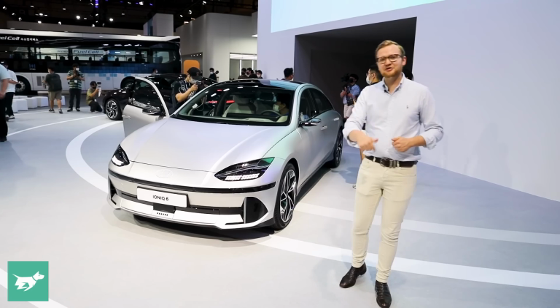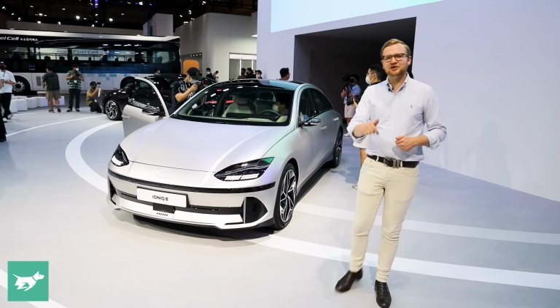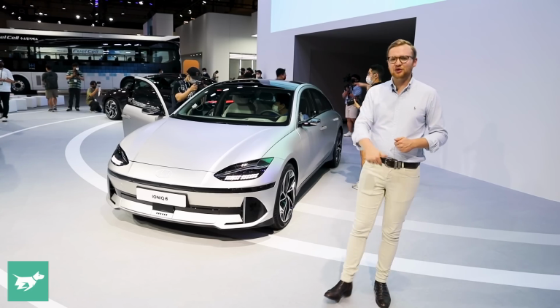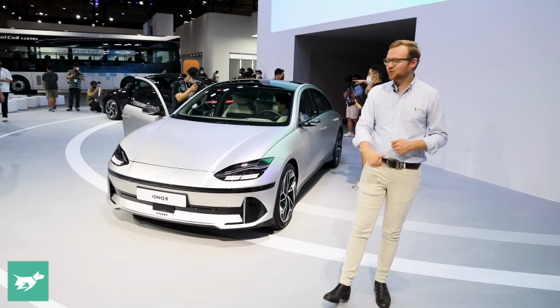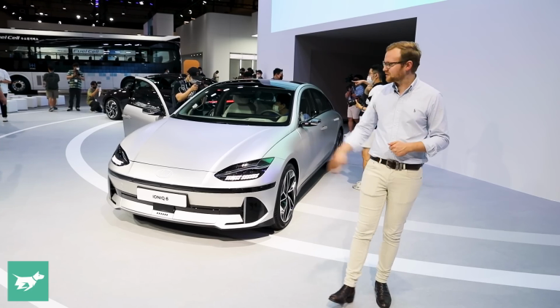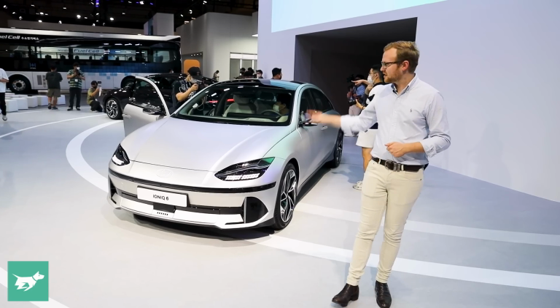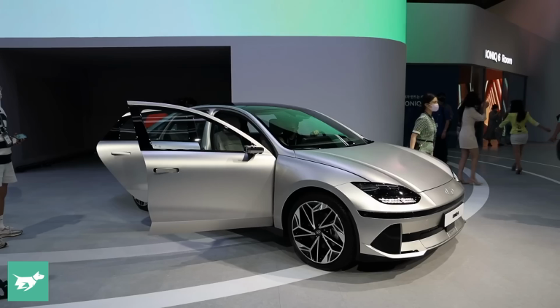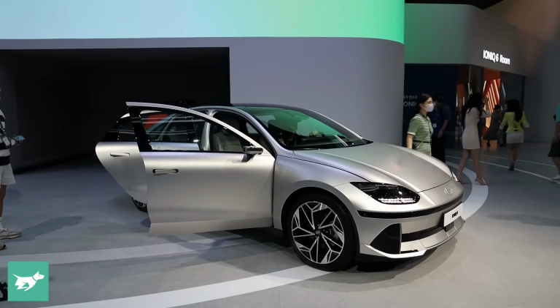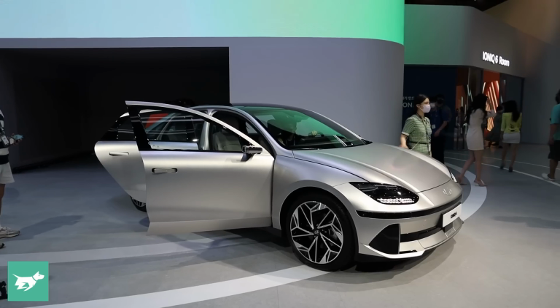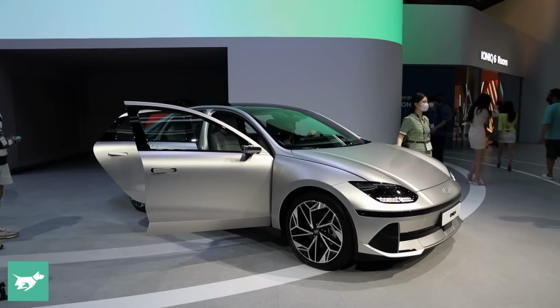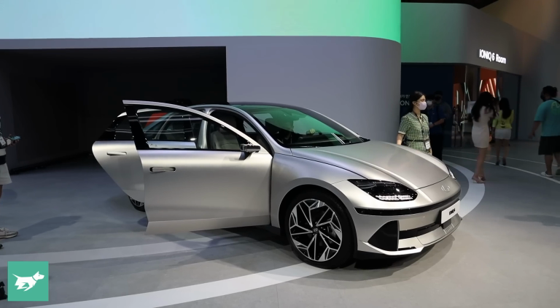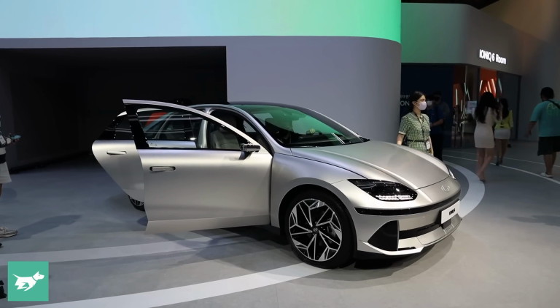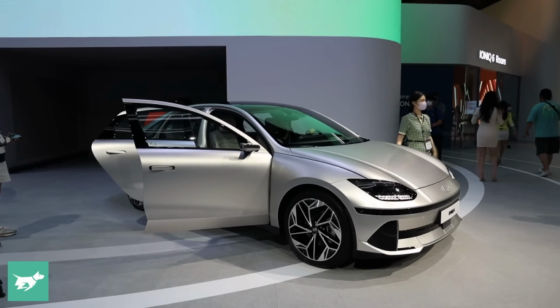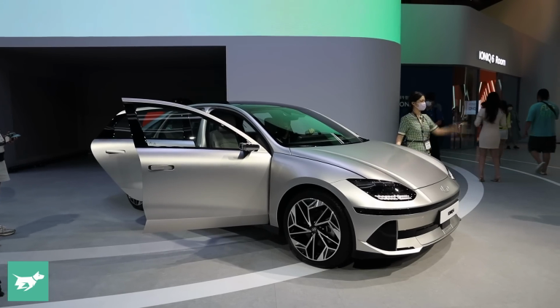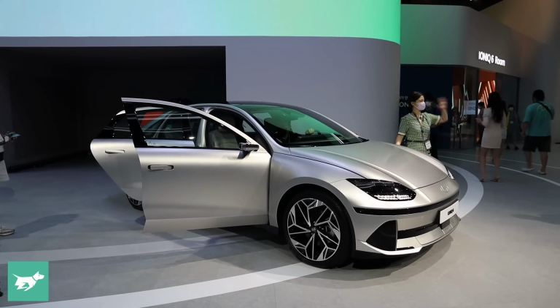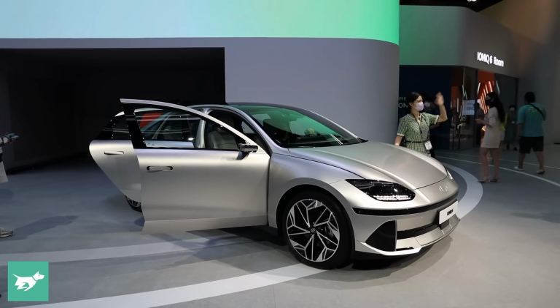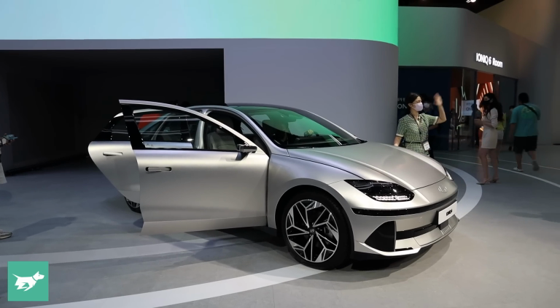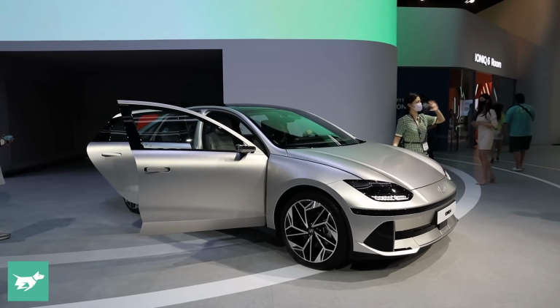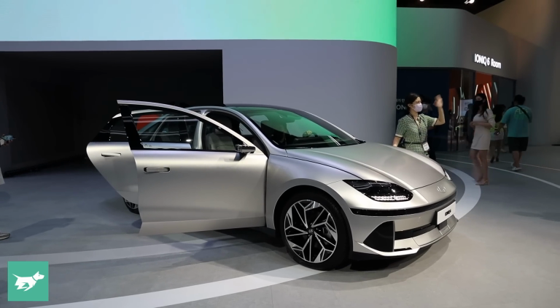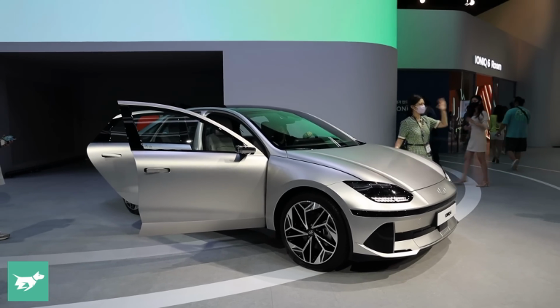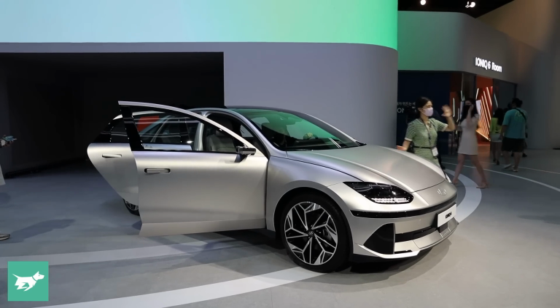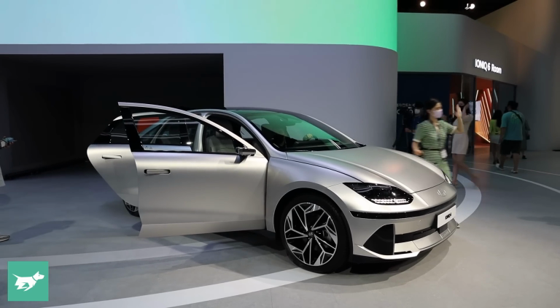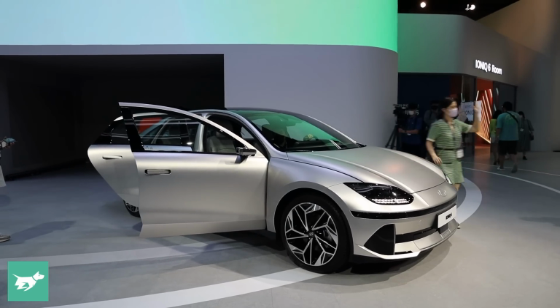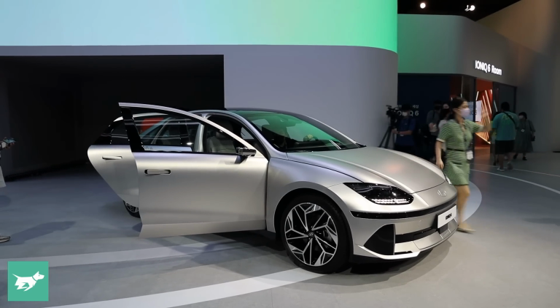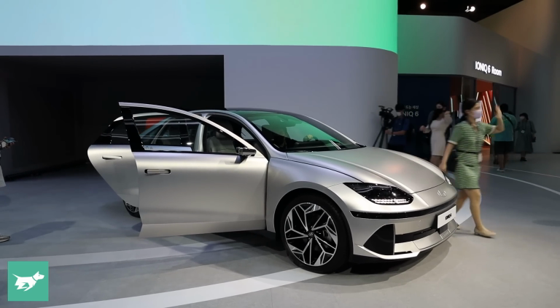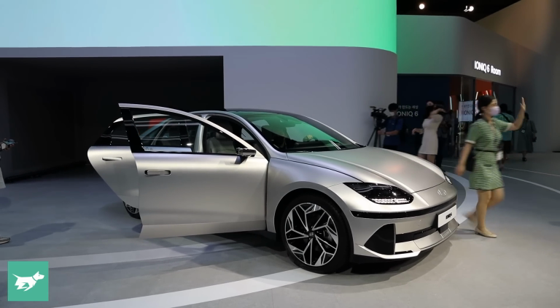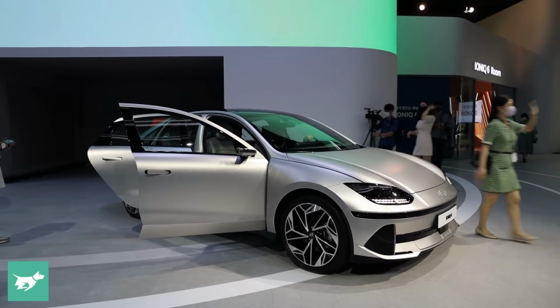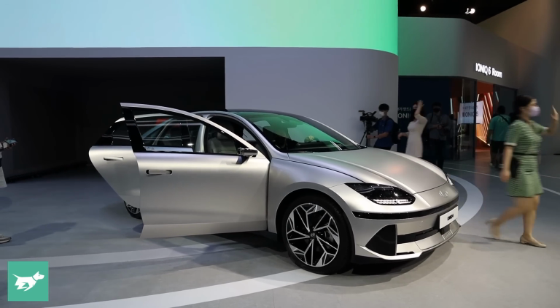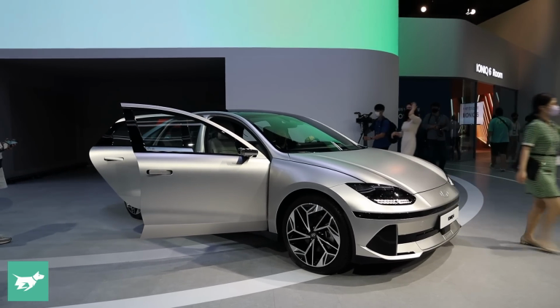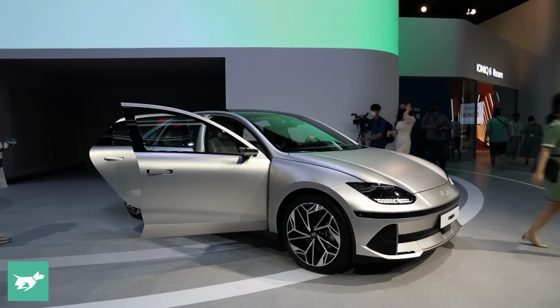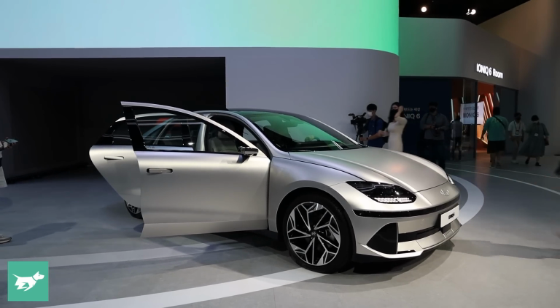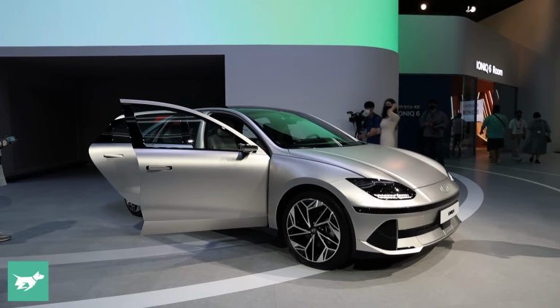Let me know your thoughts — what do you think of the design of the Ioniq 6? Very keen to hear your views, and hit subscribe.